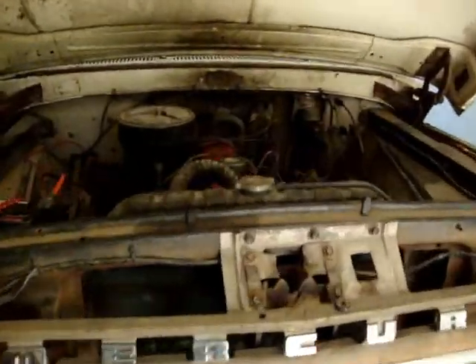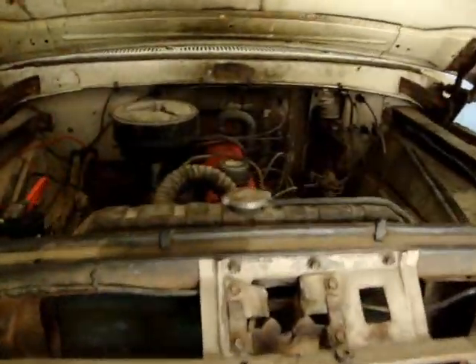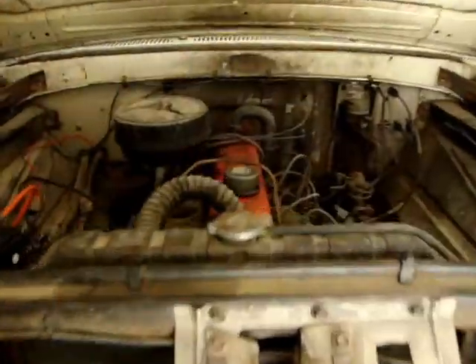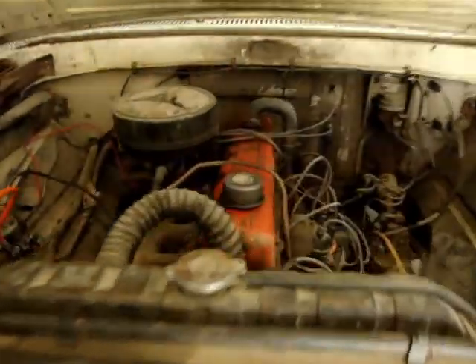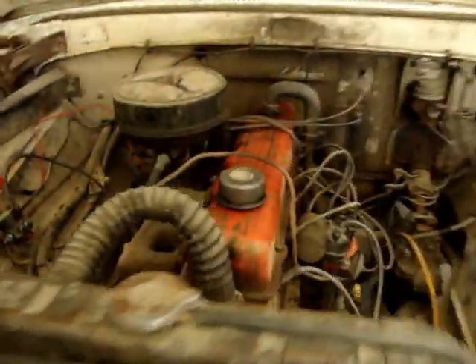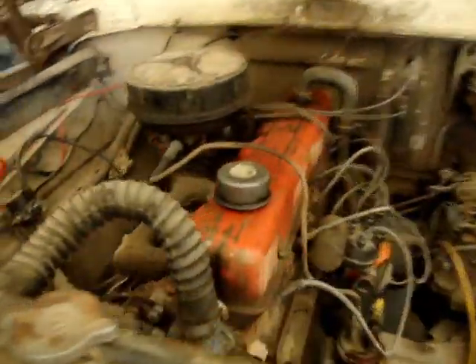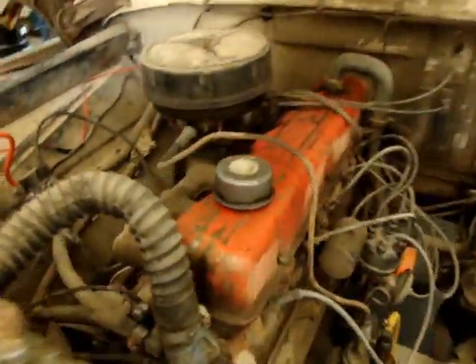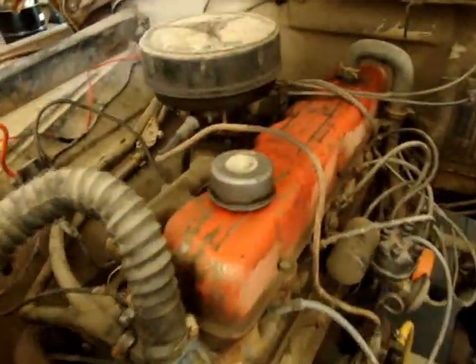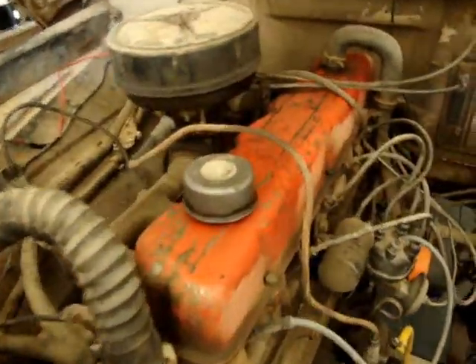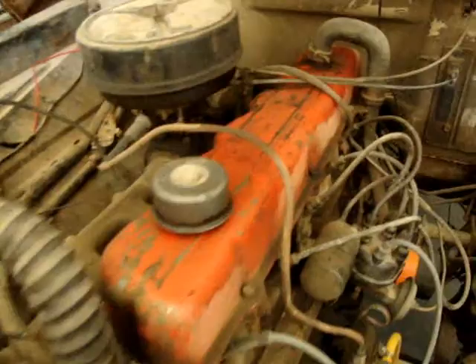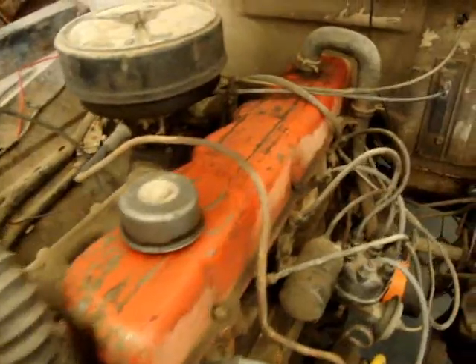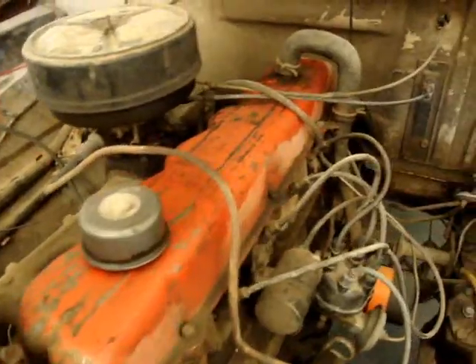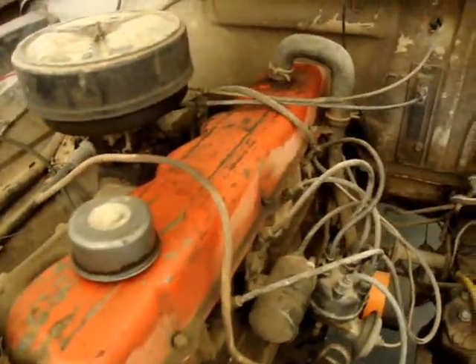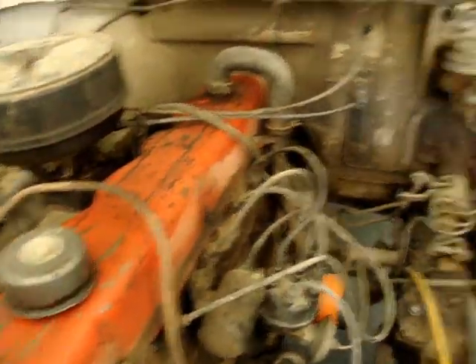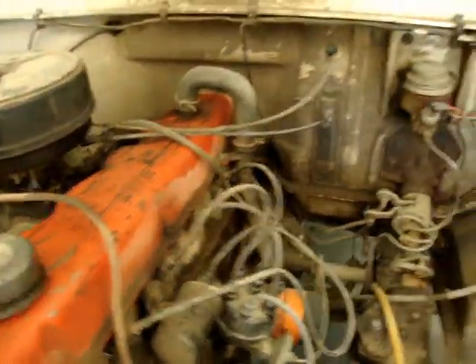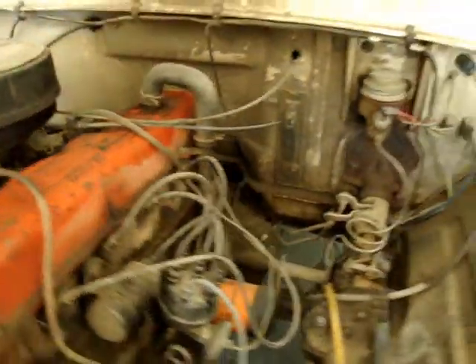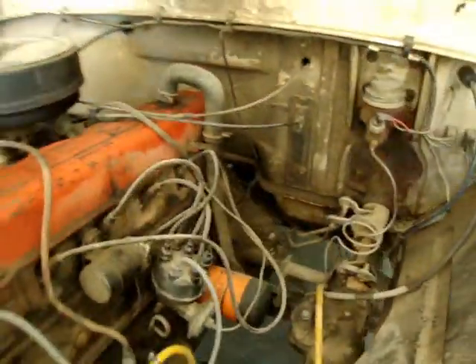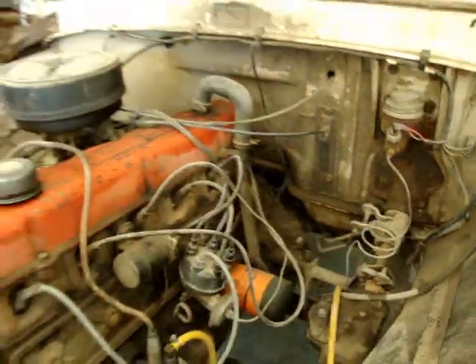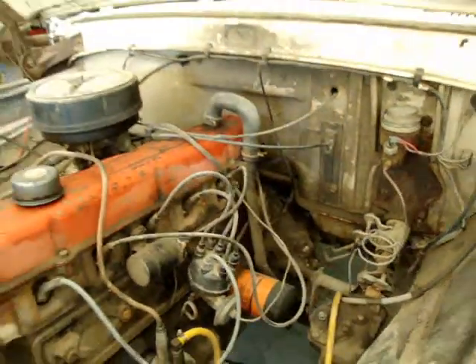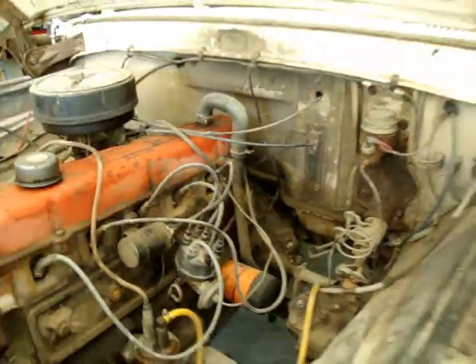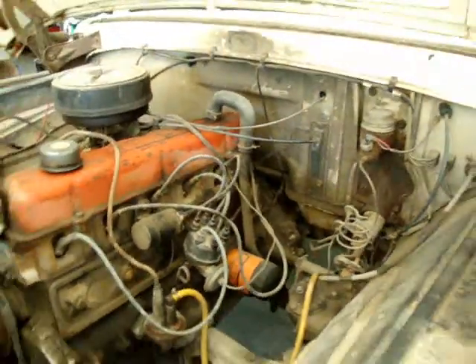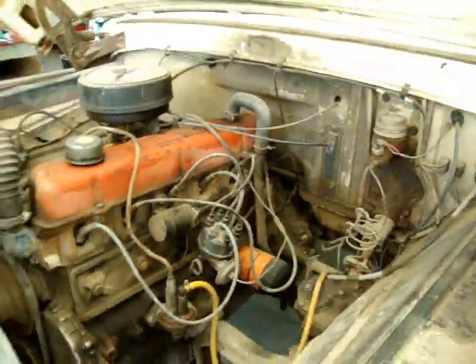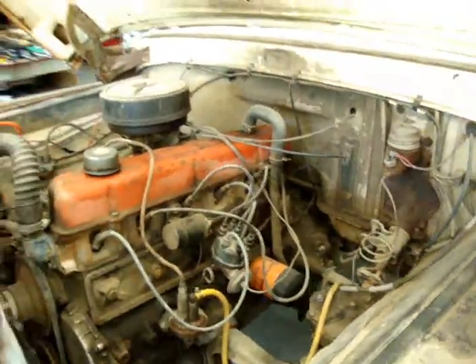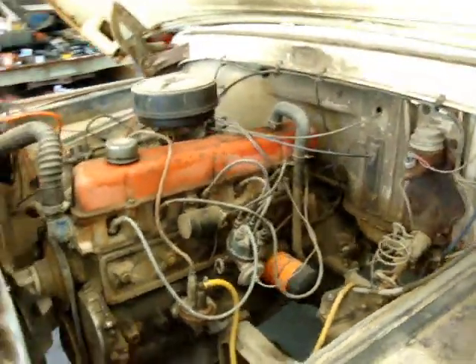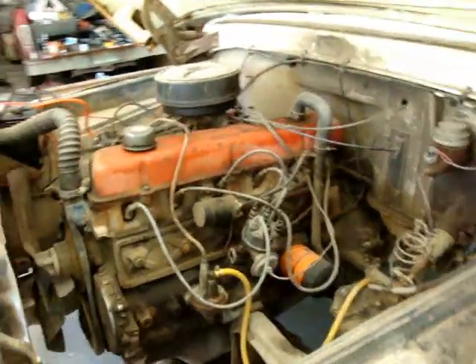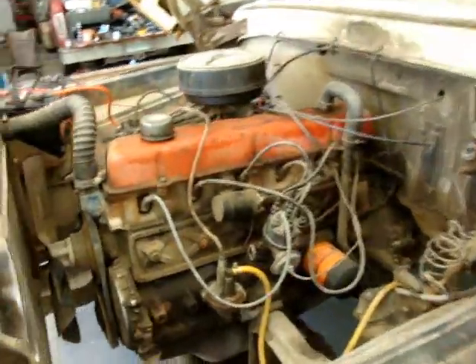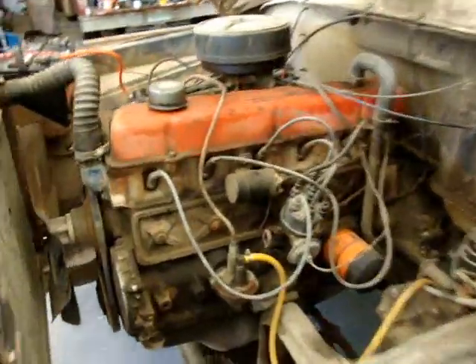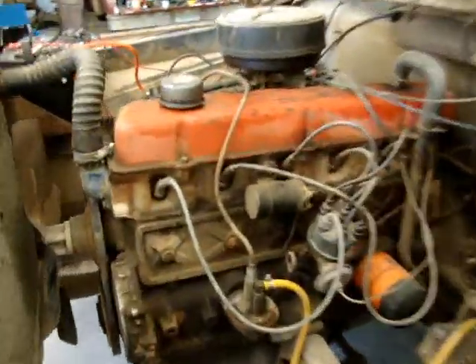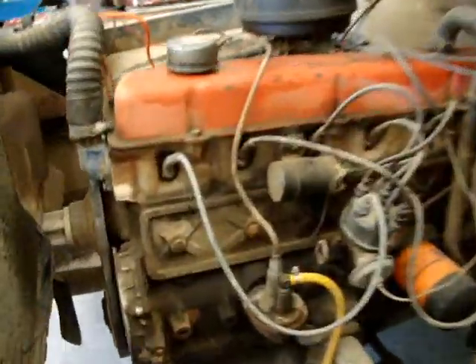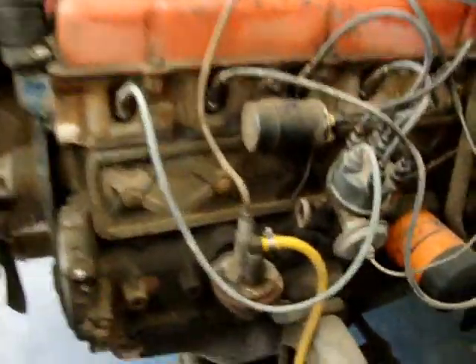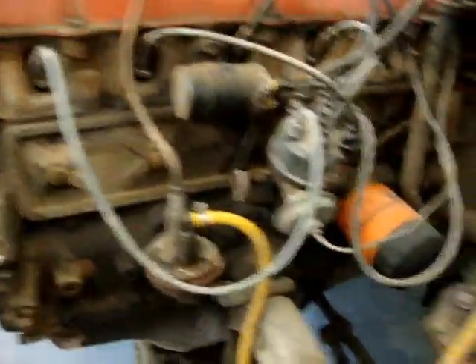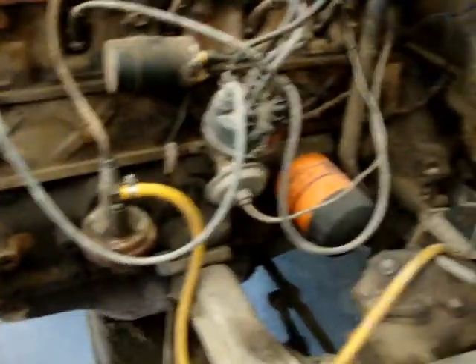This engine runs — it's a small 6-cylinder. She don't pull too well, and it's got overheating issues. It's a little worn out, actually.